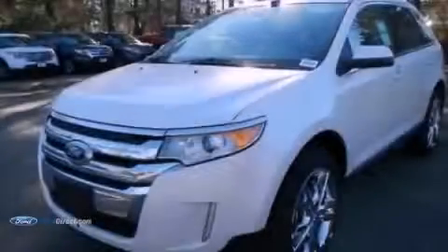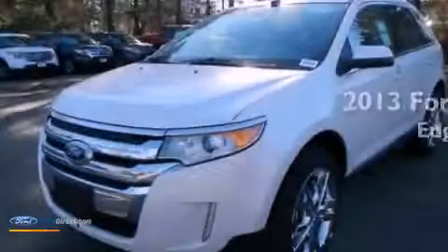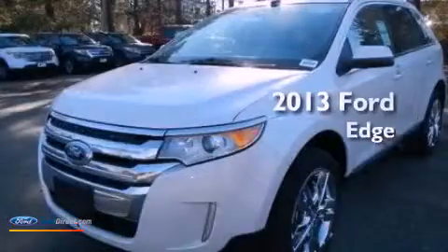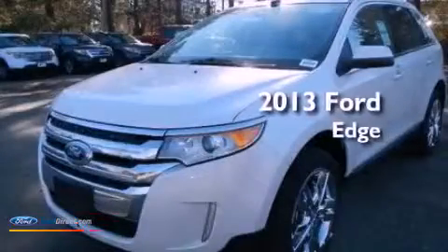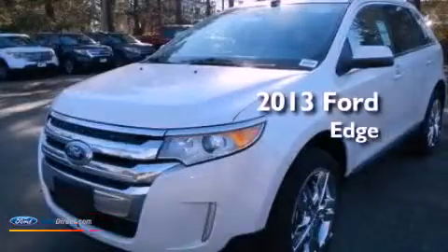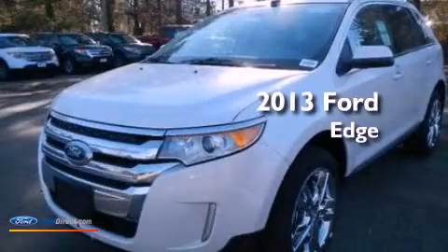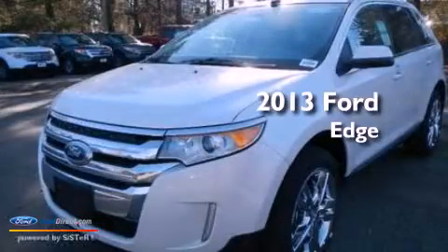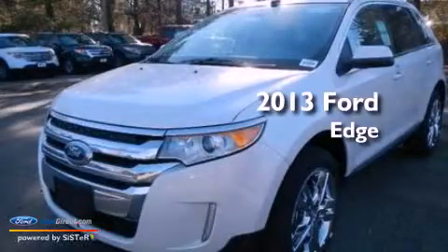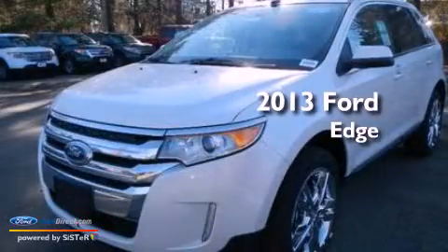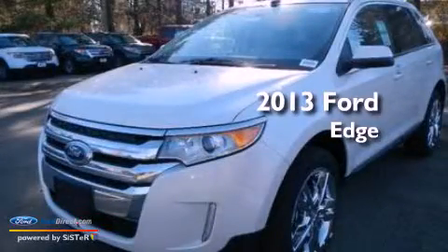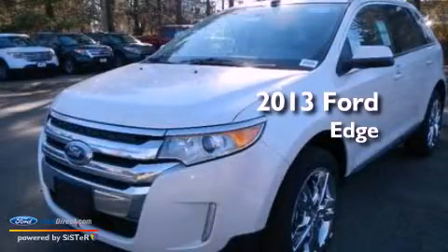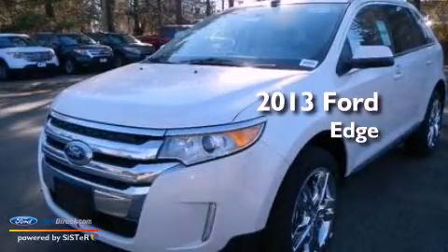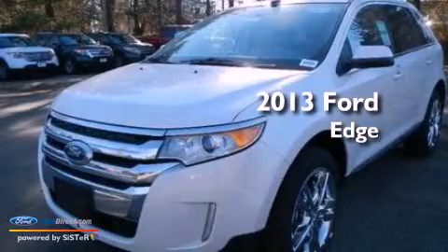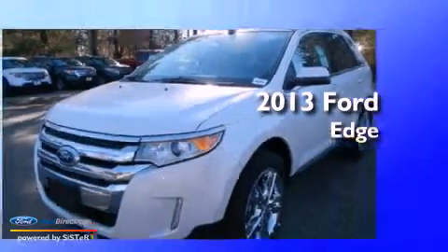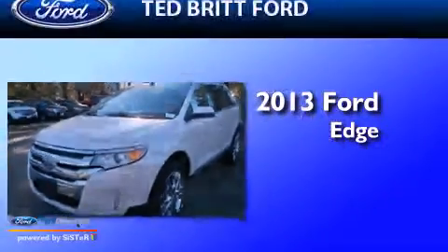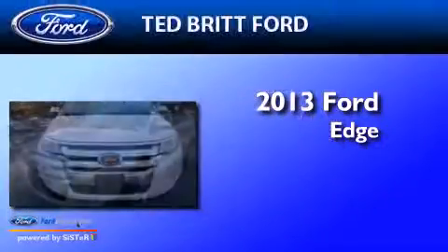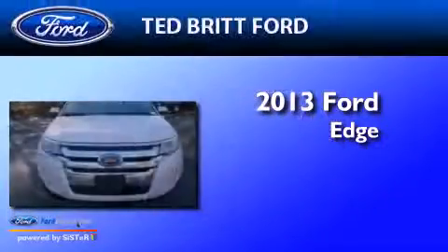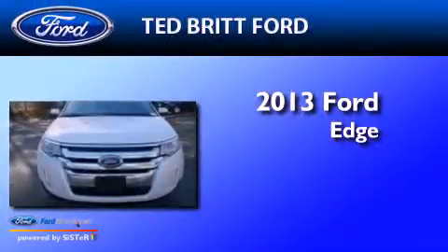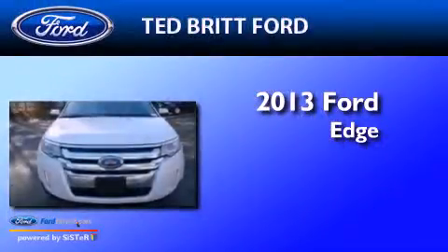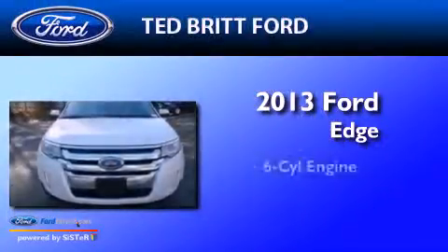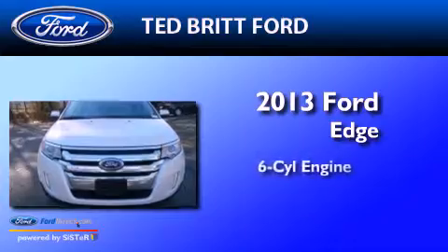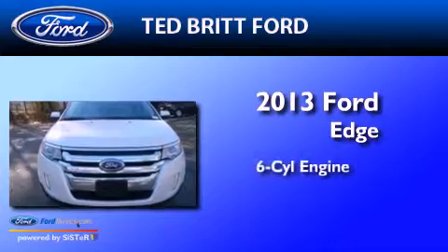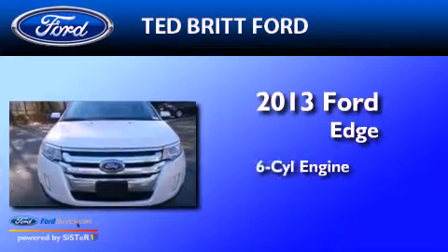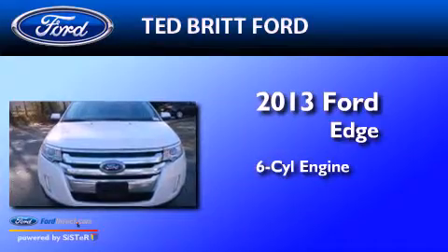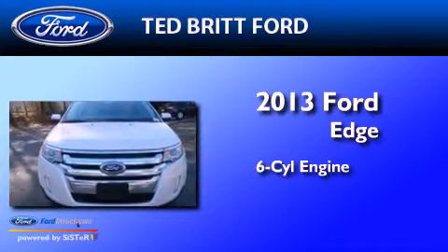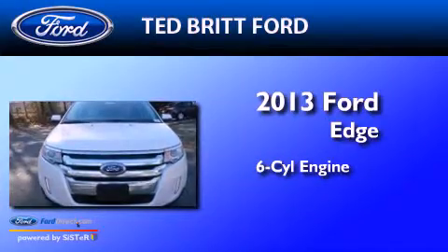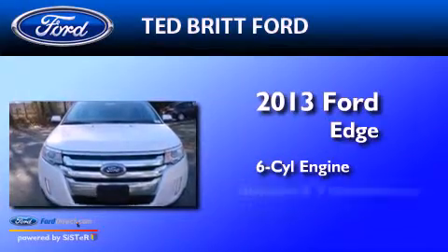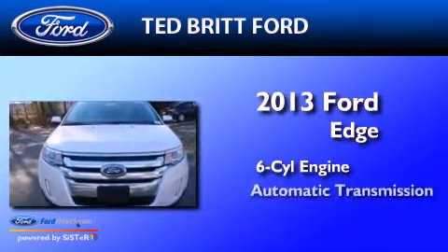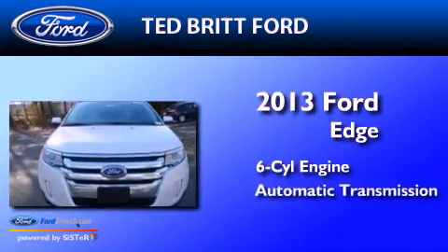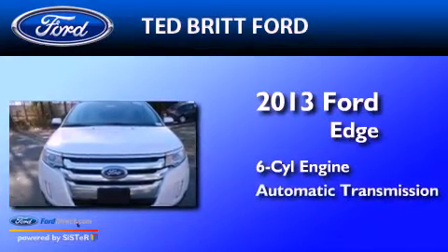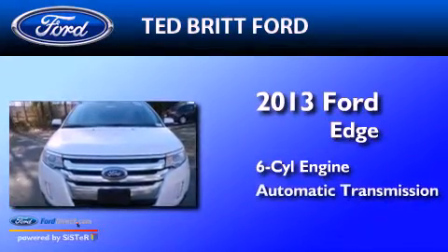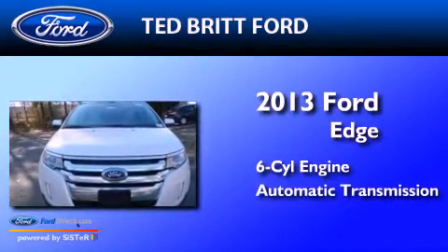This is a brand new 2013 Ford Edge. It has a six-cylinder engine and an automatic transmission.